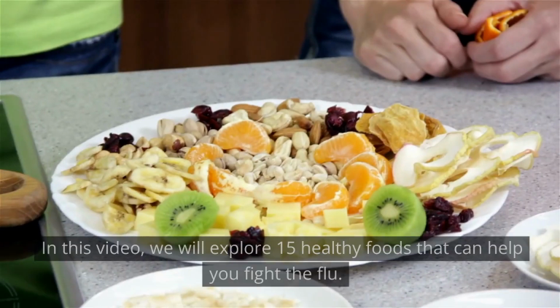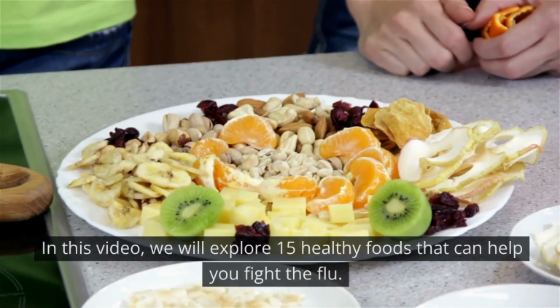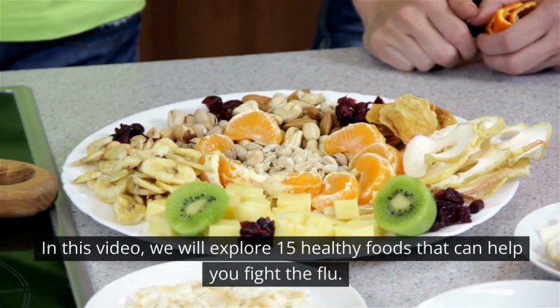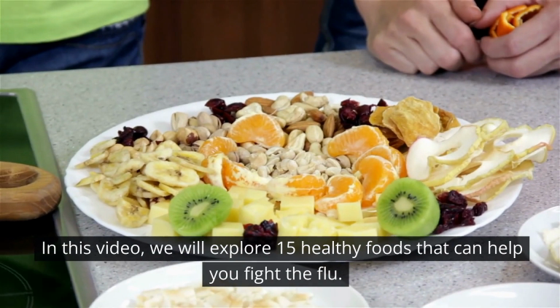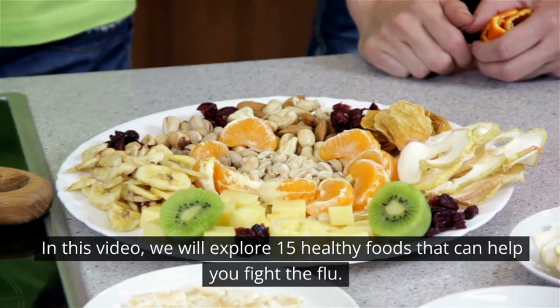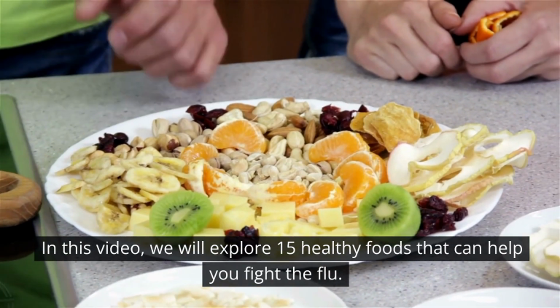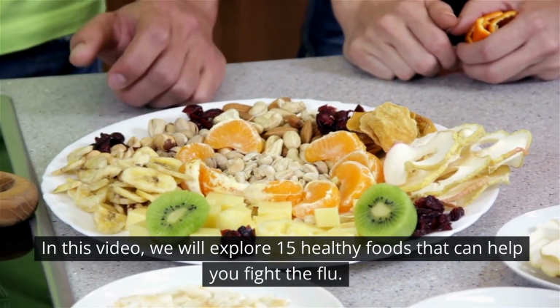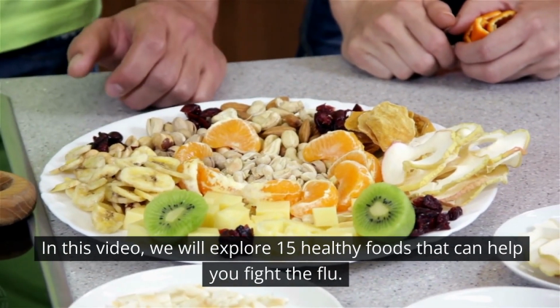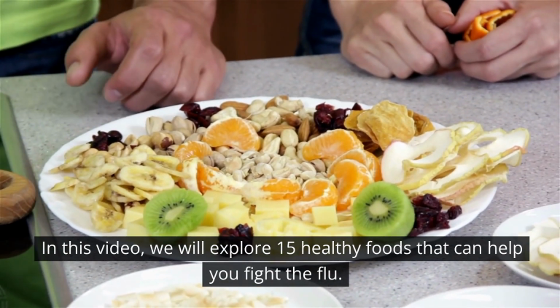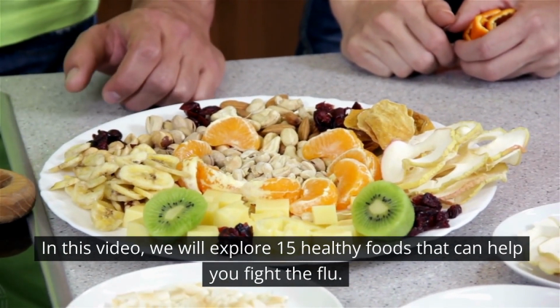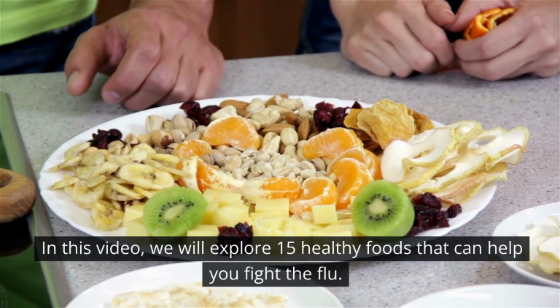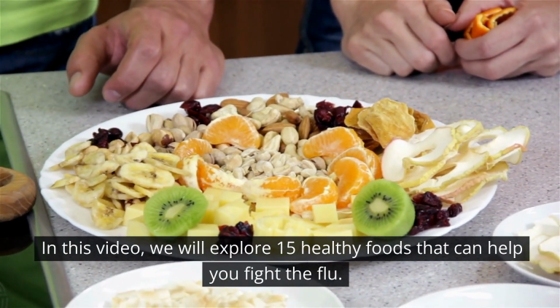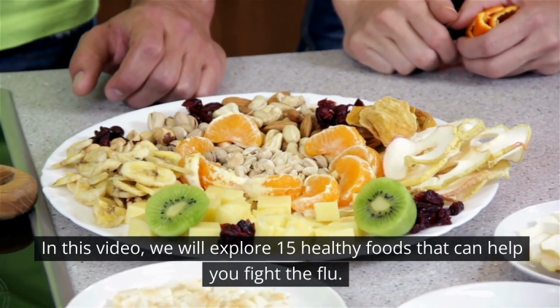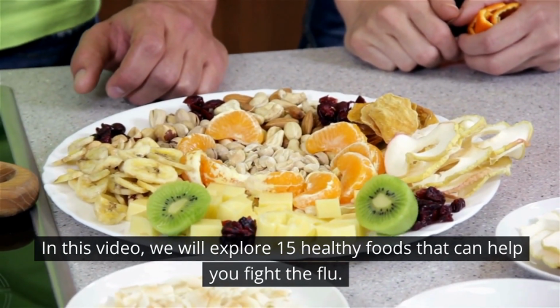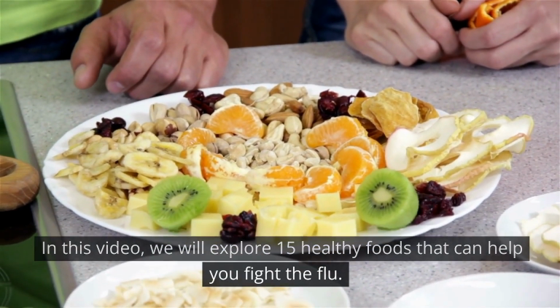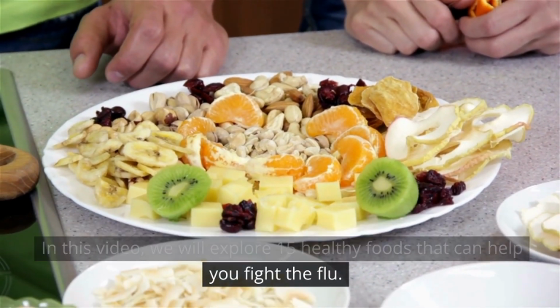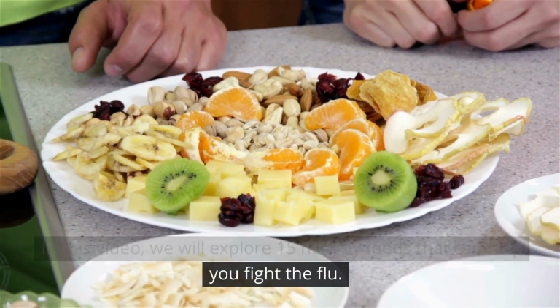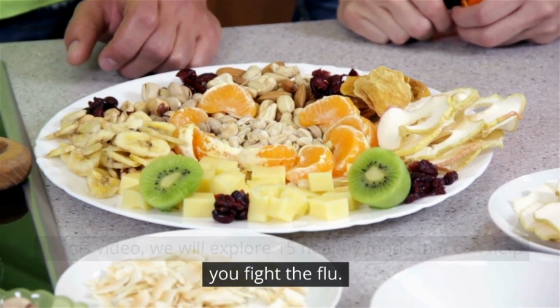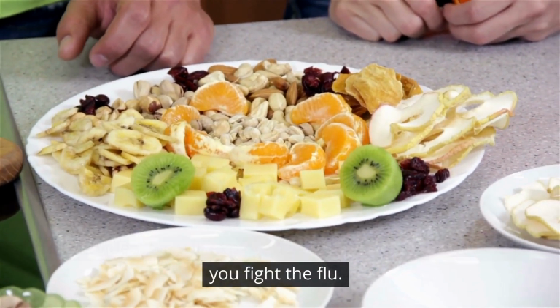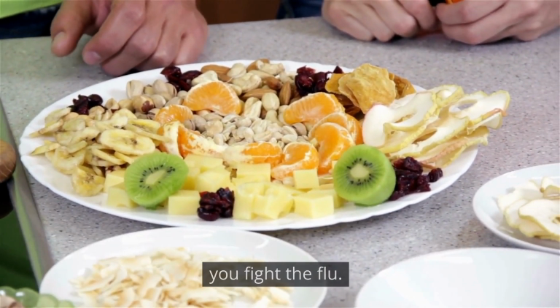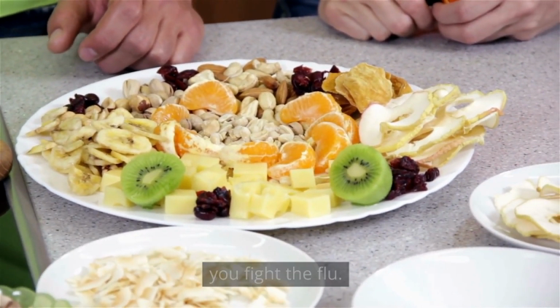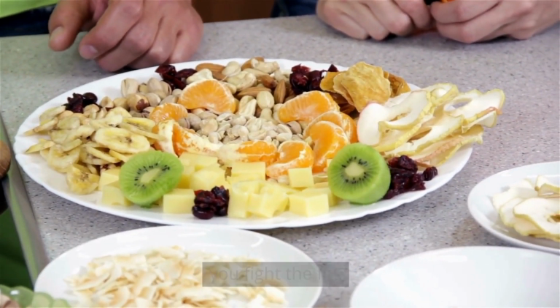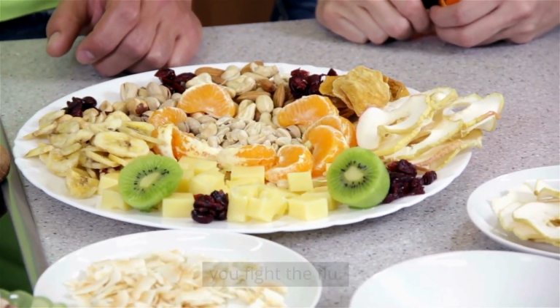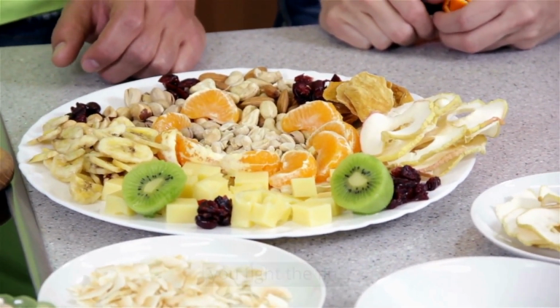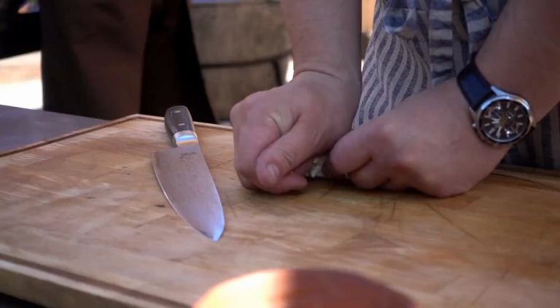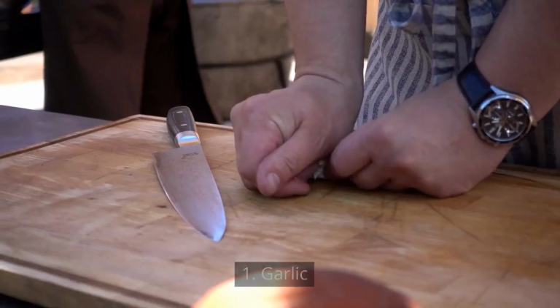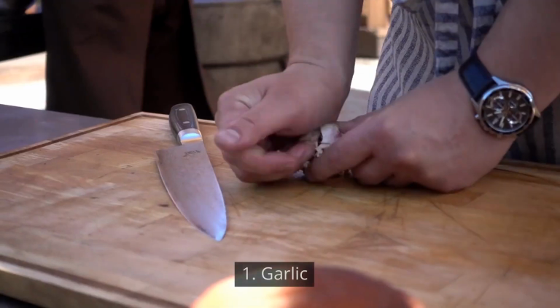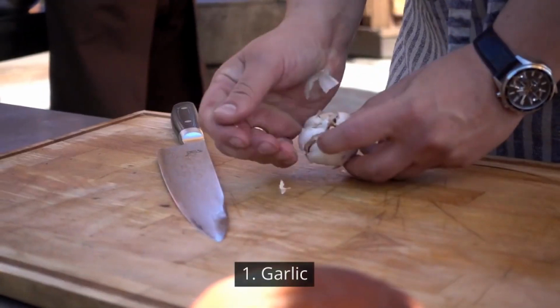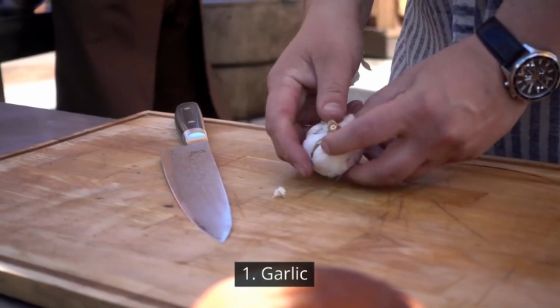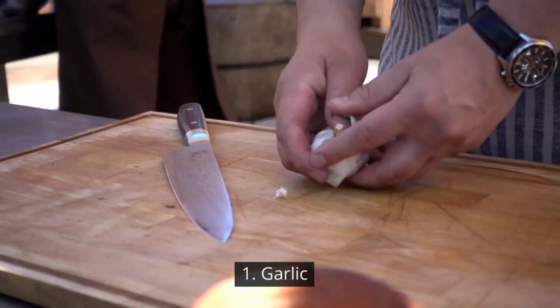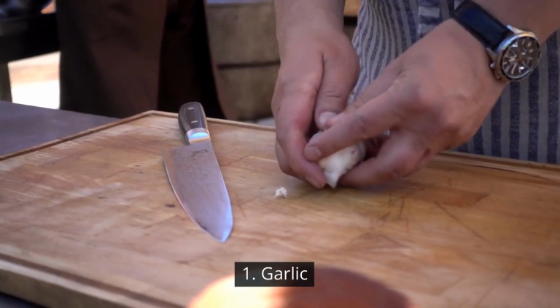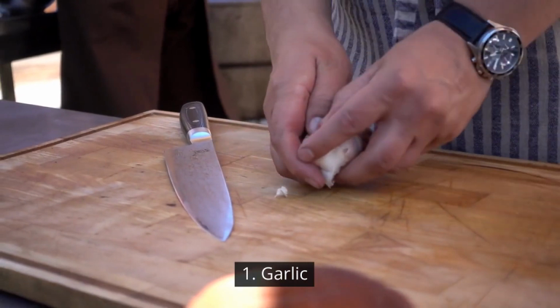In this video, we will explore 15 healthy foods that can help you fight the flu. Number 1: Garlic.